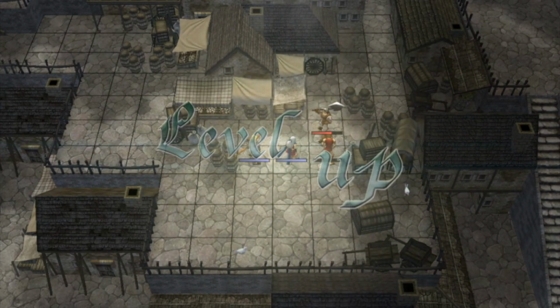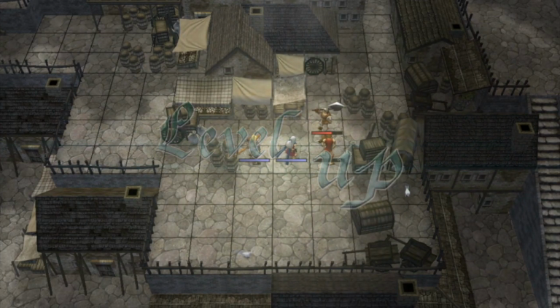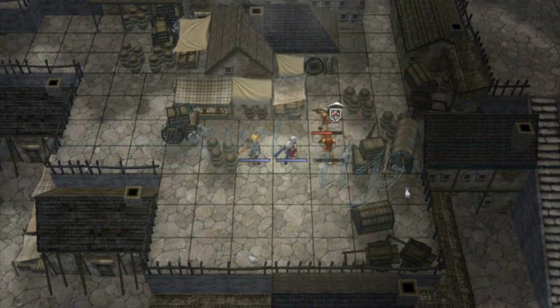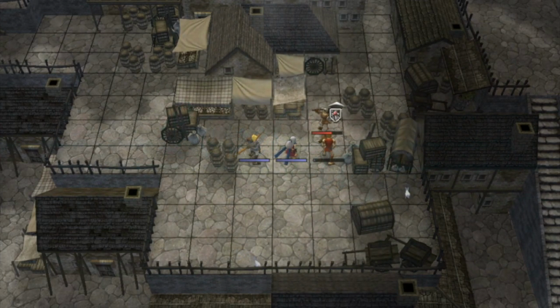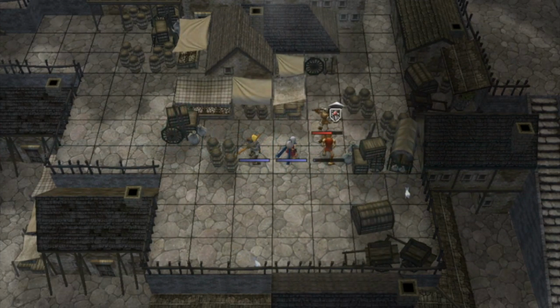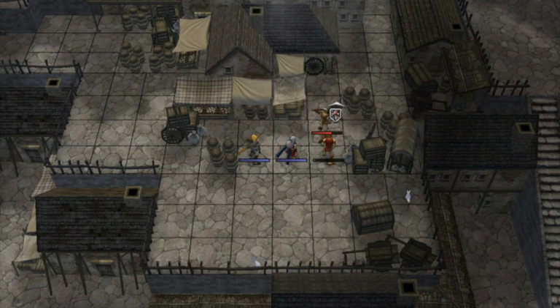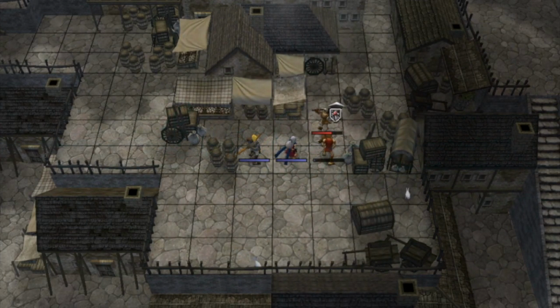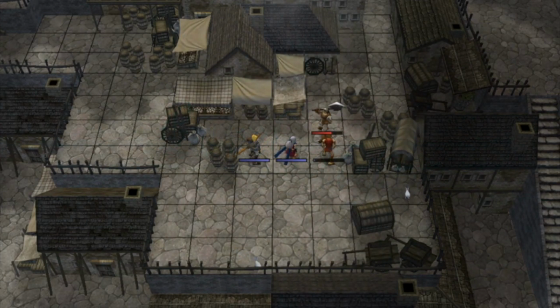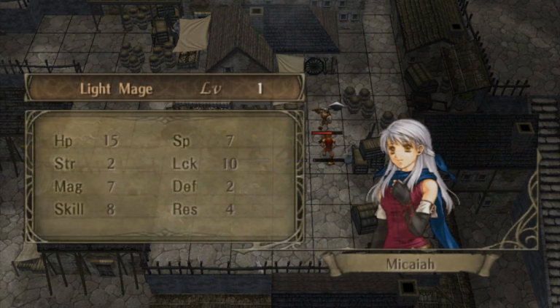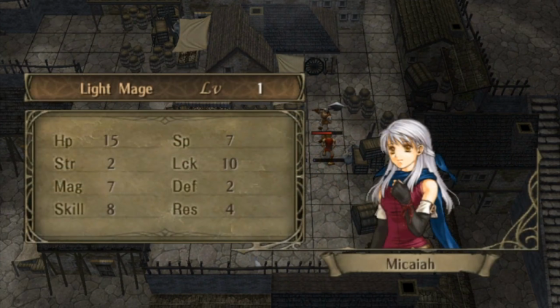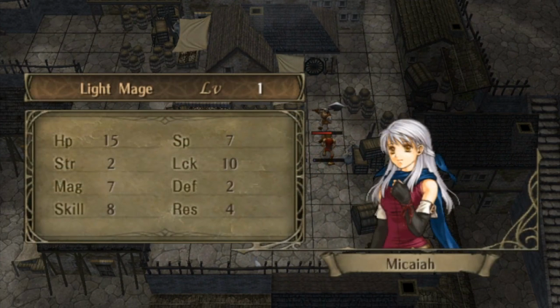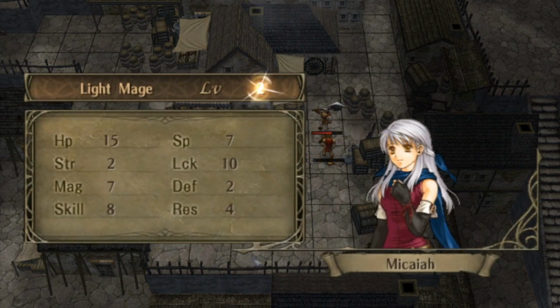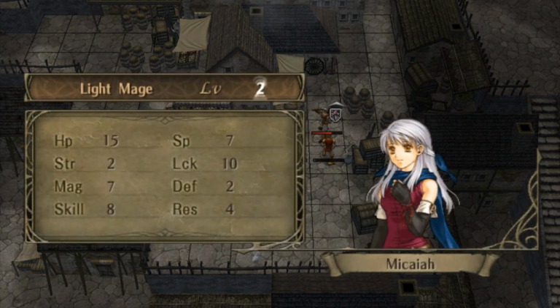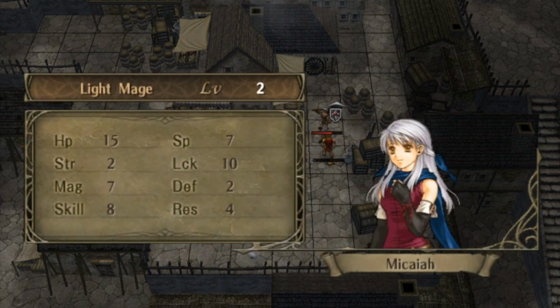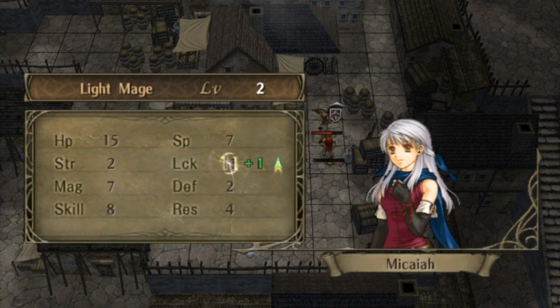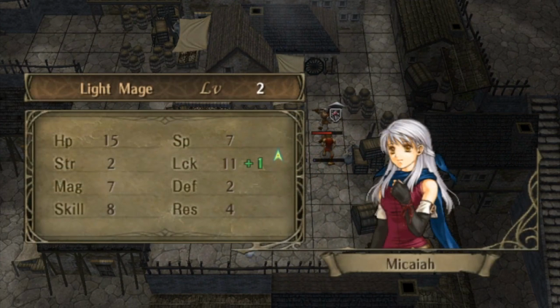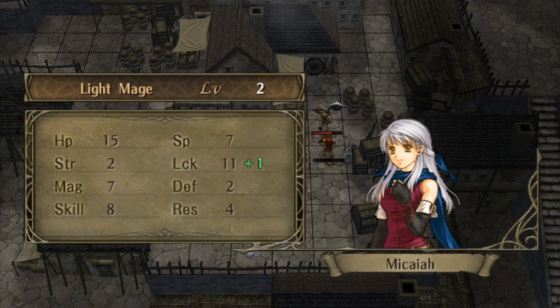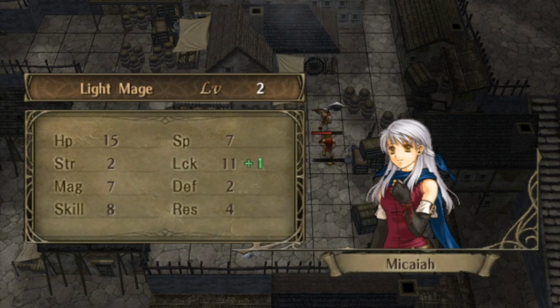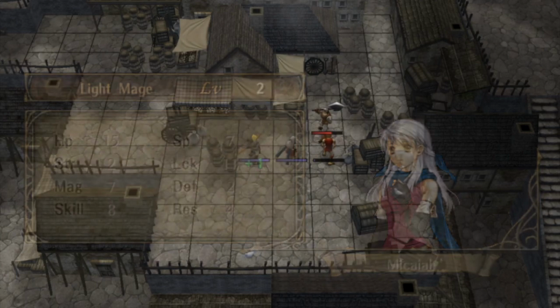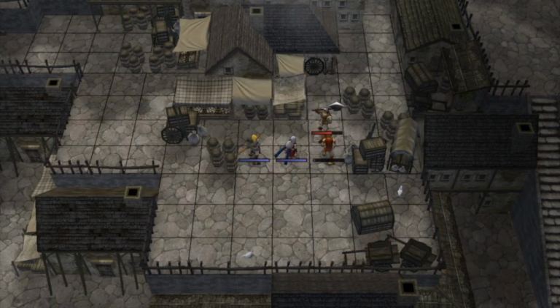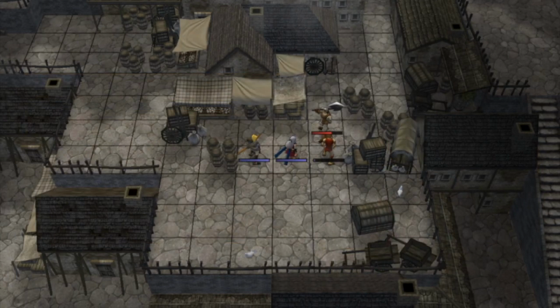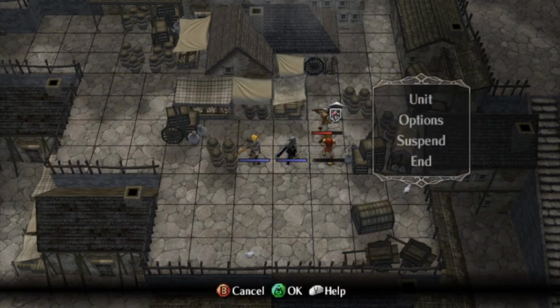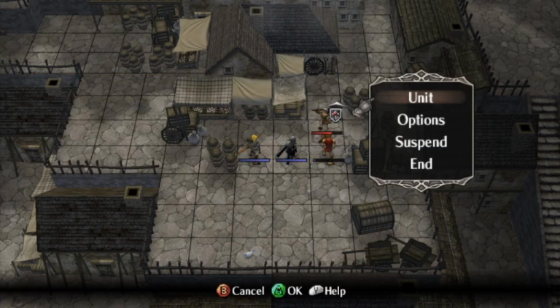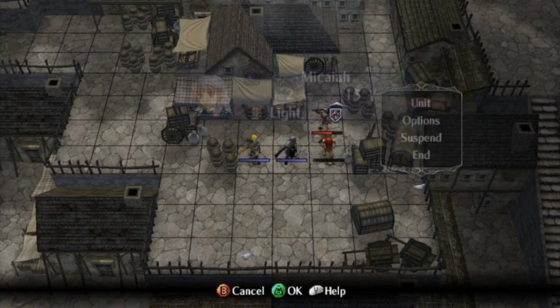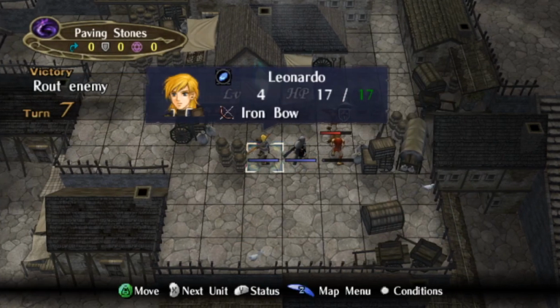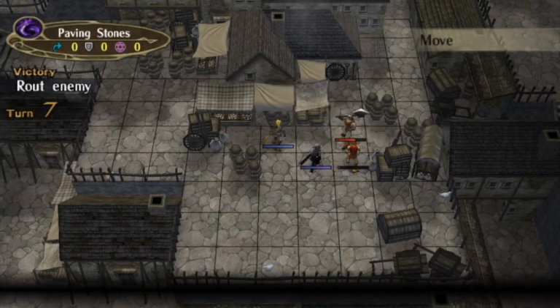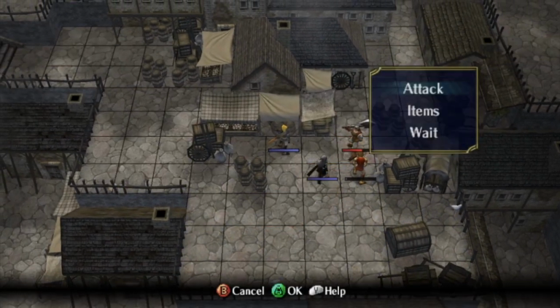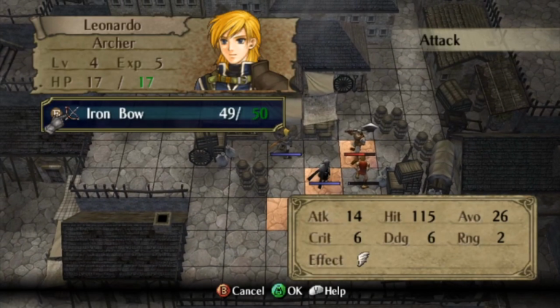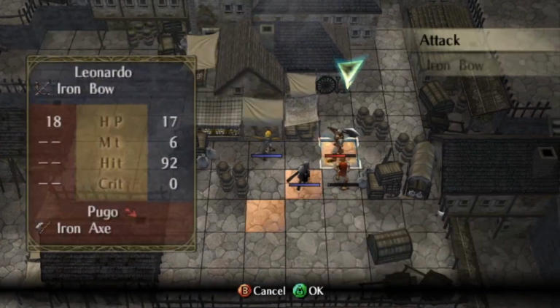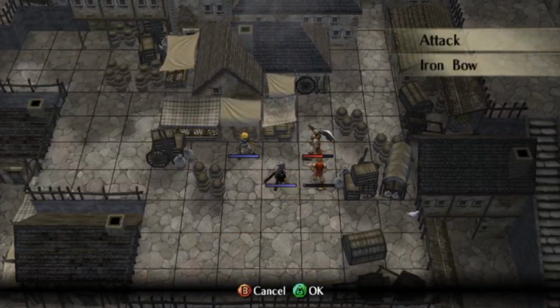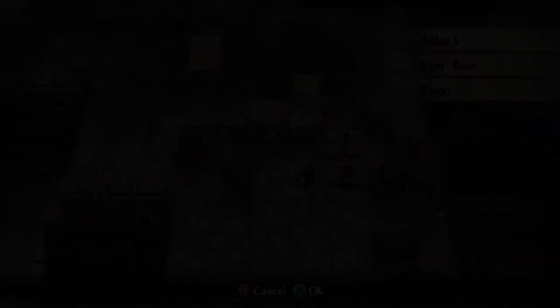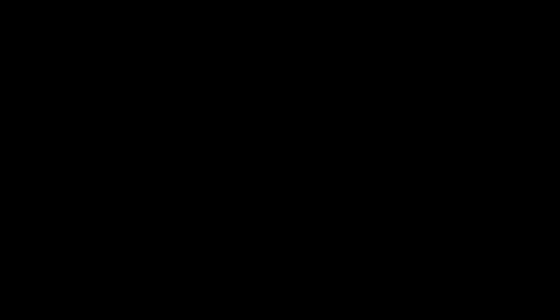Edward does actually miss. However, because we got that little bit of luck earlier where he managed to kill a bandit all by himself, it does not matter. We can use Makai and Leonardo in this case to get the chip damage on the boss that we need to take him out of our hair, which is exactly what we're going to do. Makai is going to get a level up here, and she's going to match Edward in one stat only.